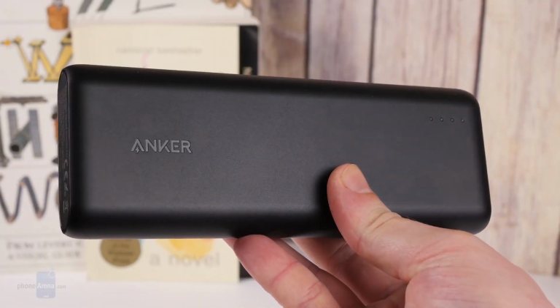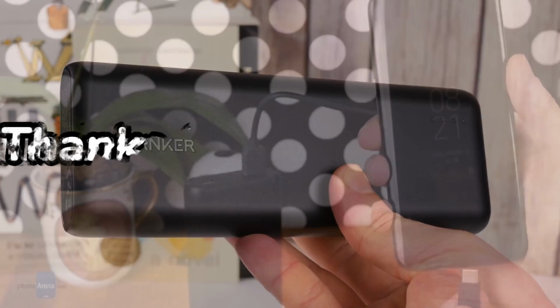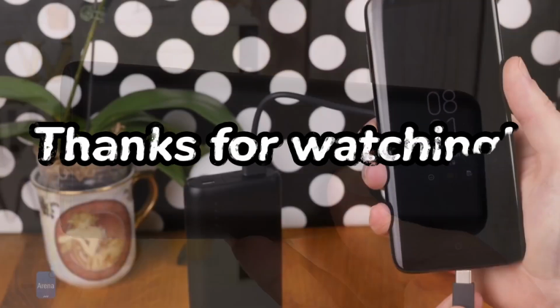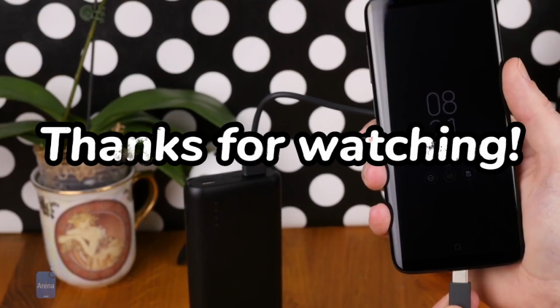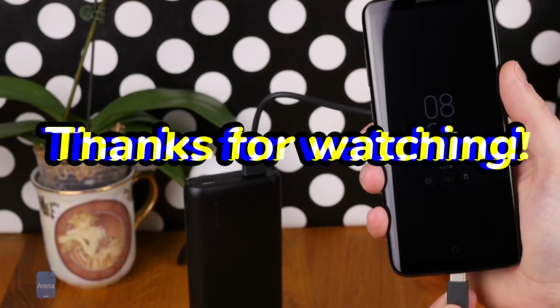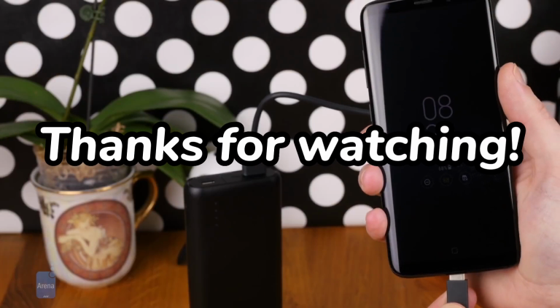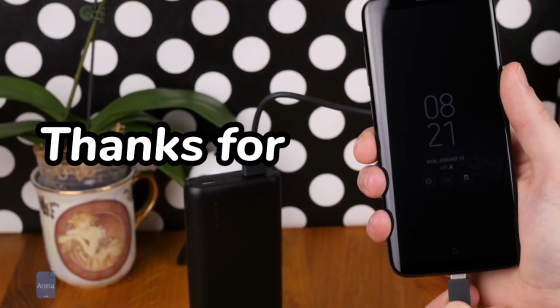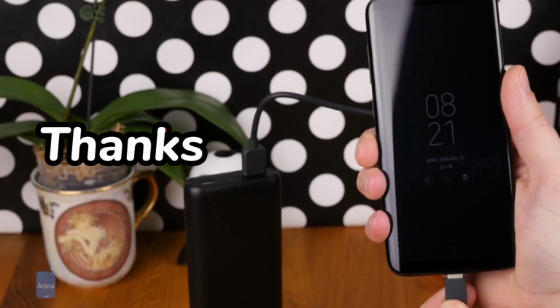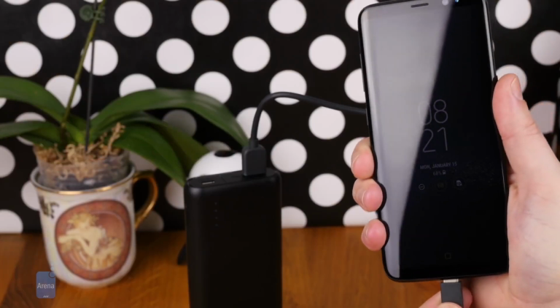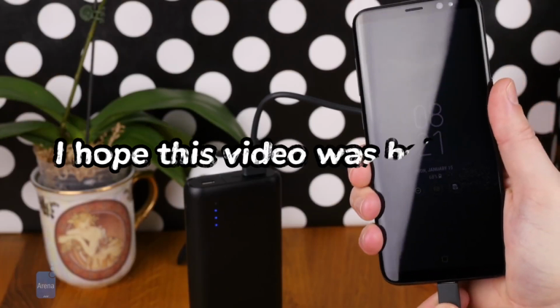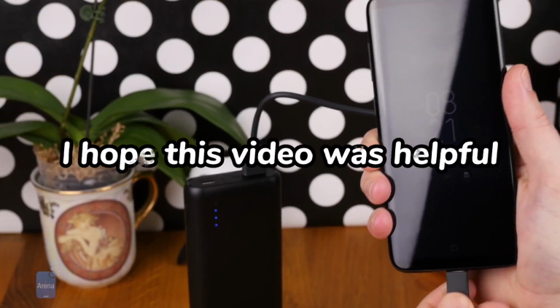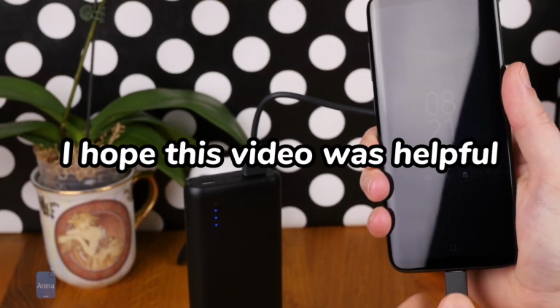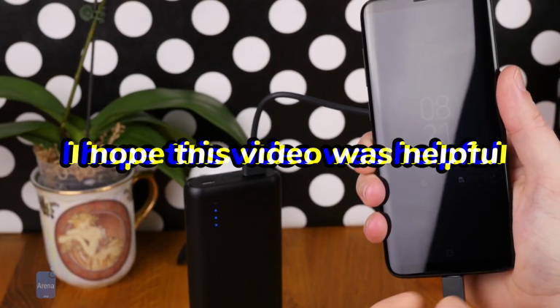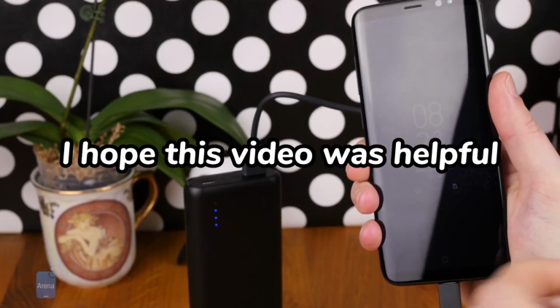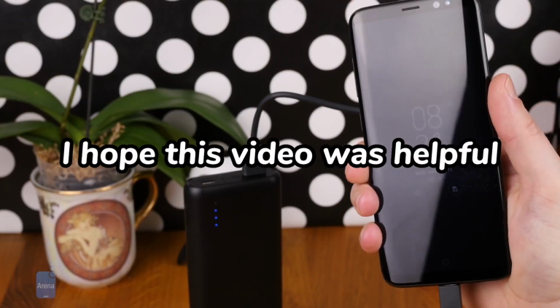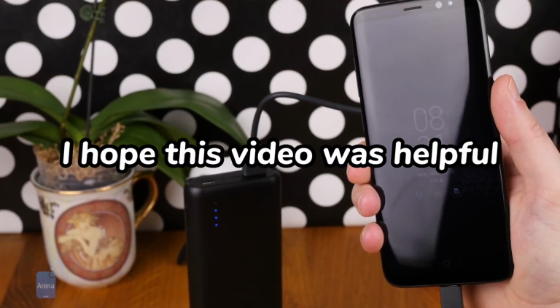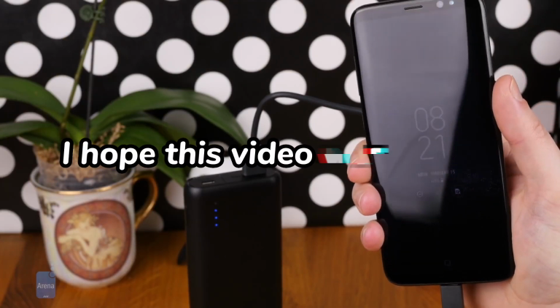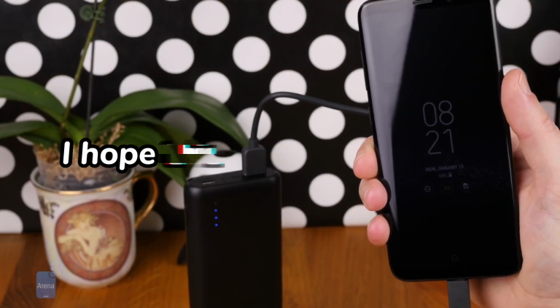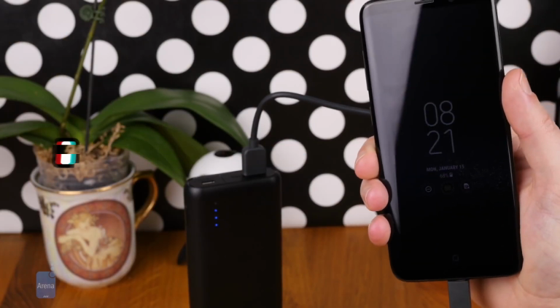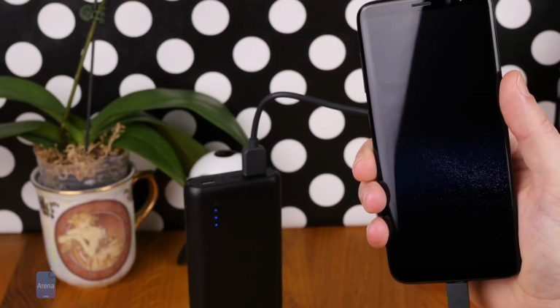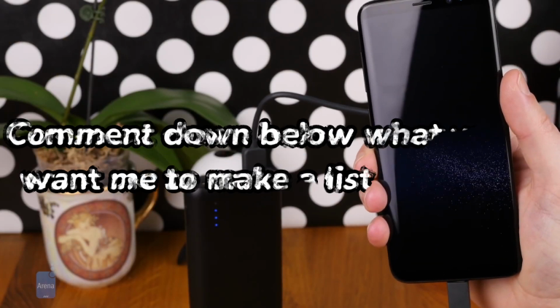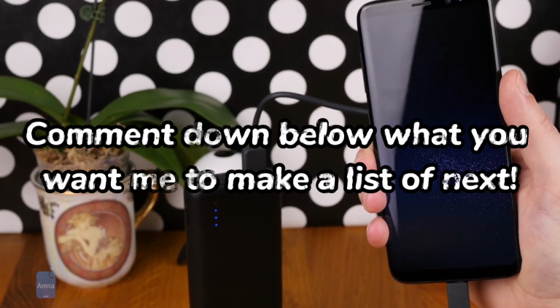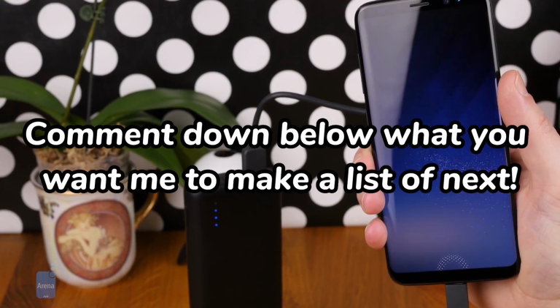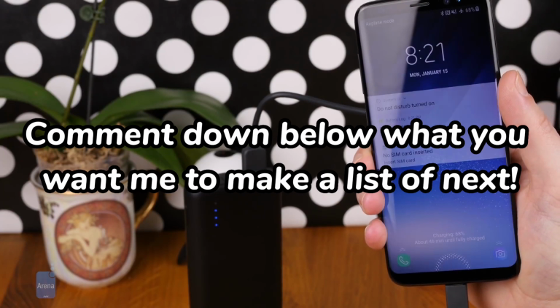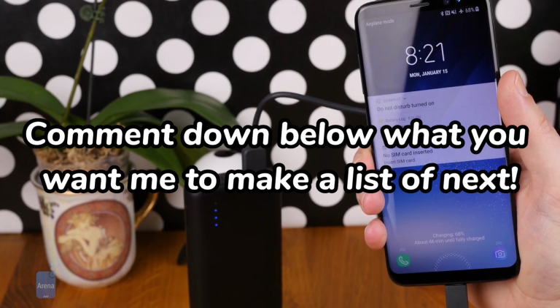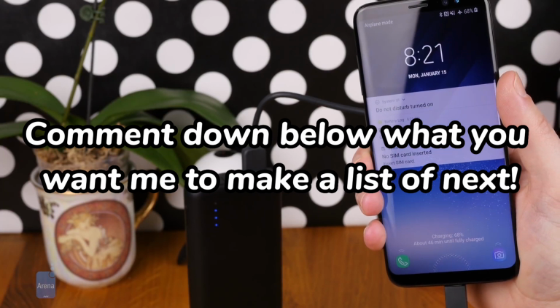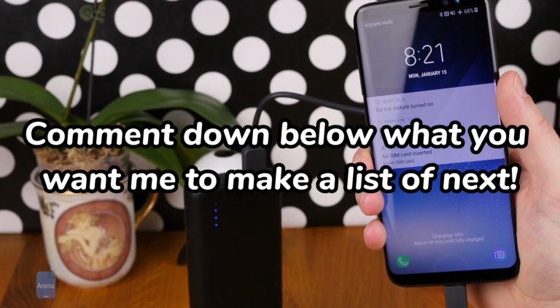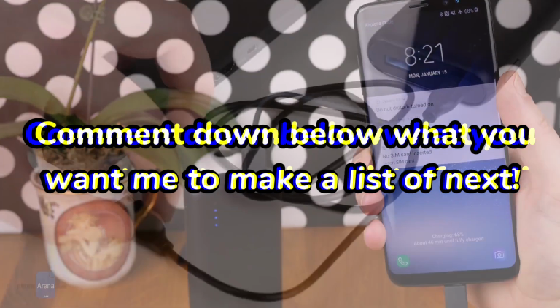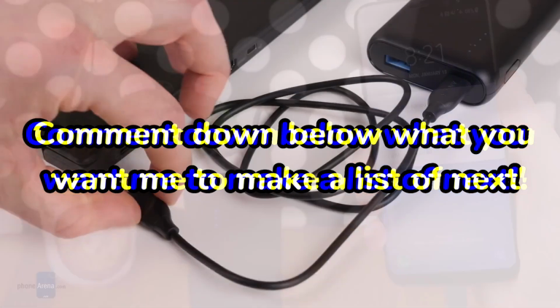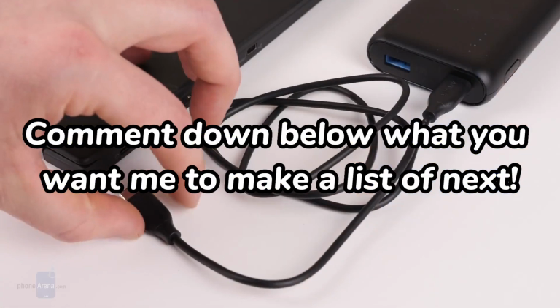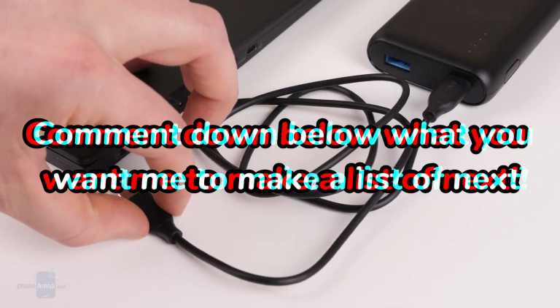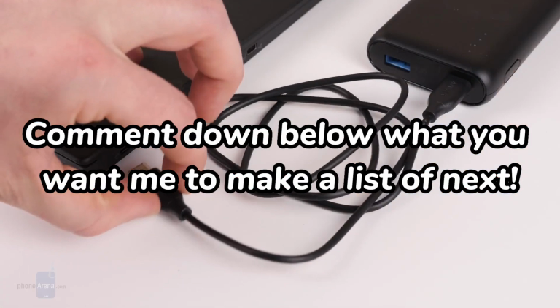Thanks for watching. I hope this video was helpful. Comment down below what you want me to make a list of next.